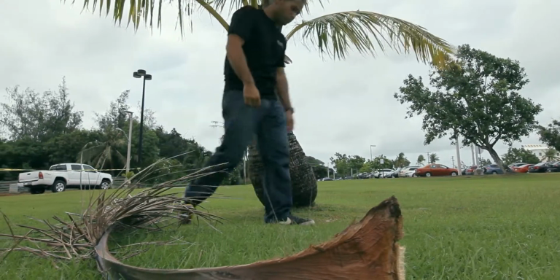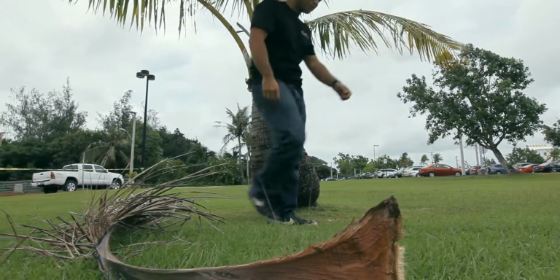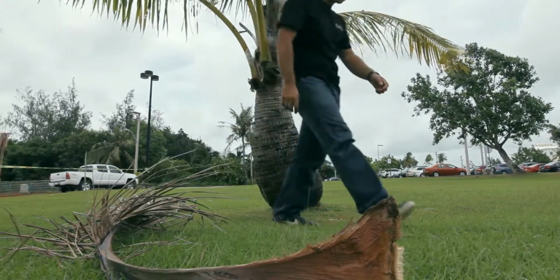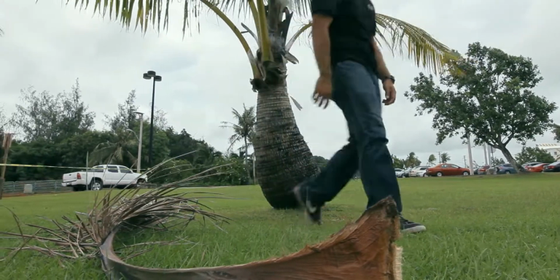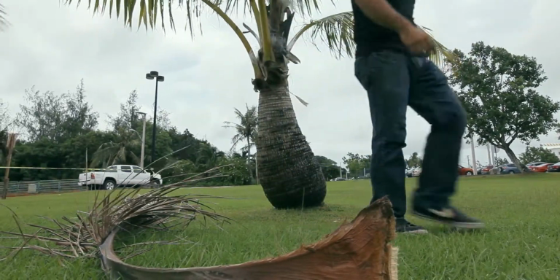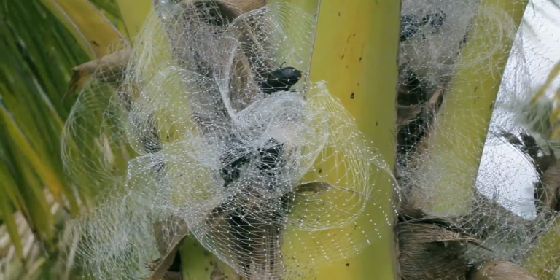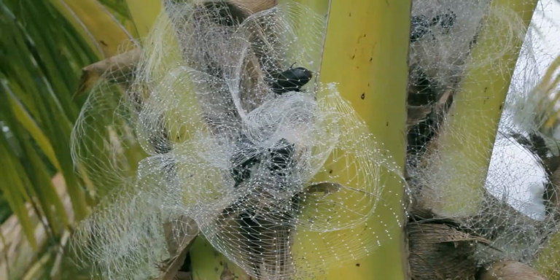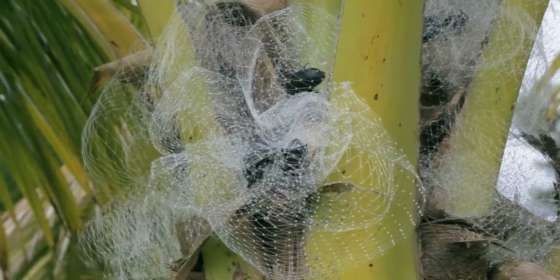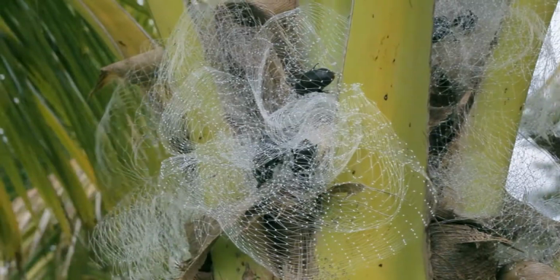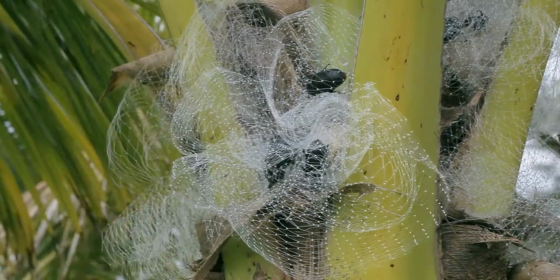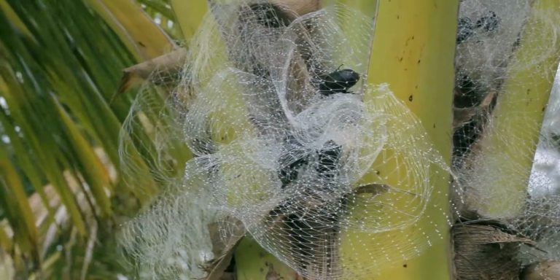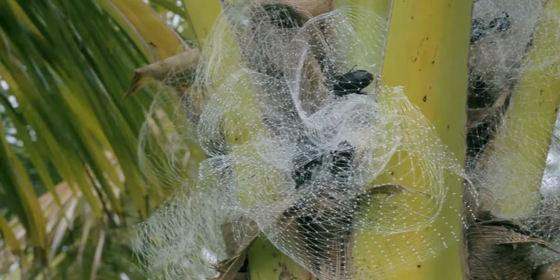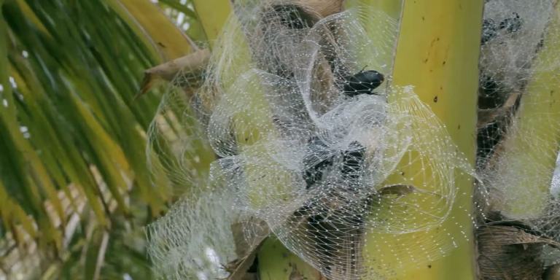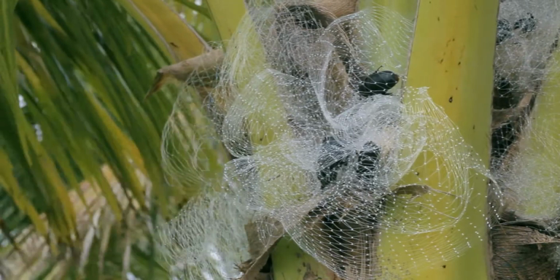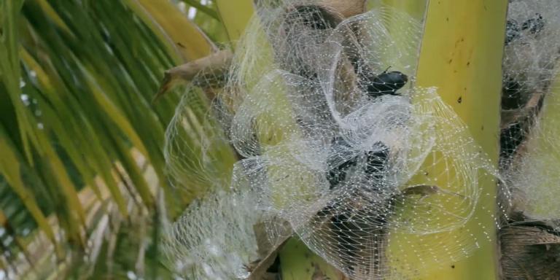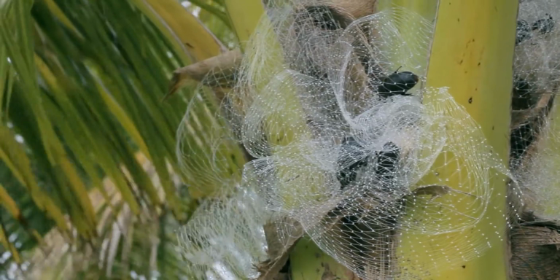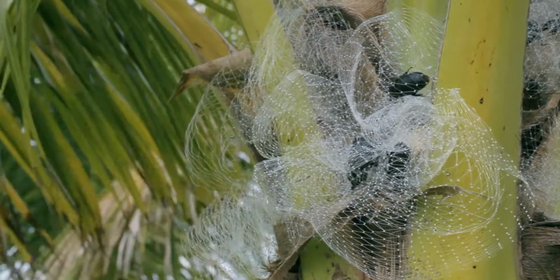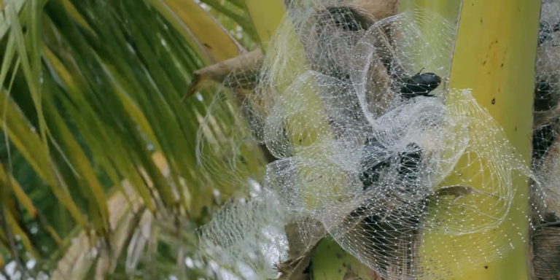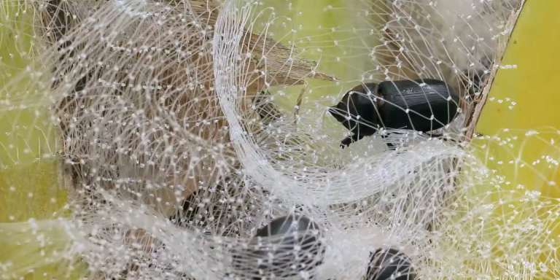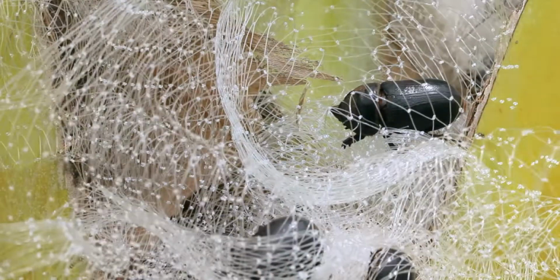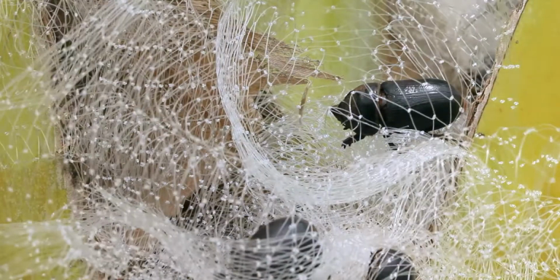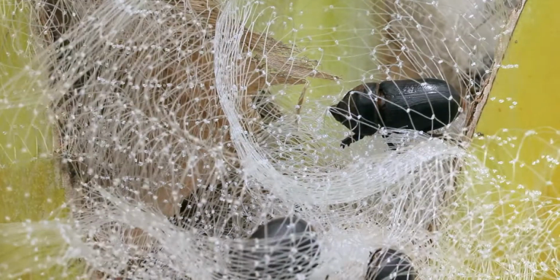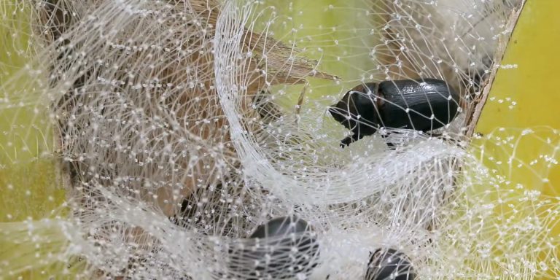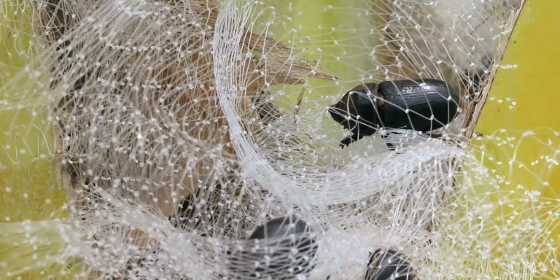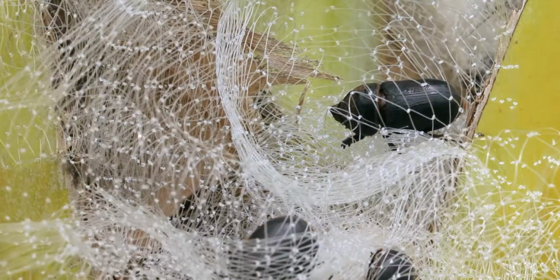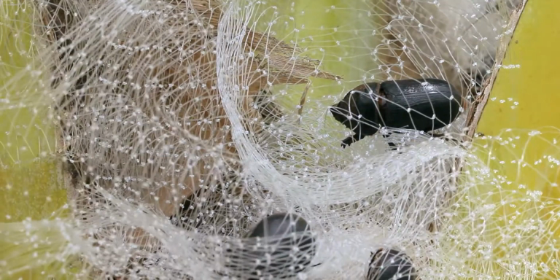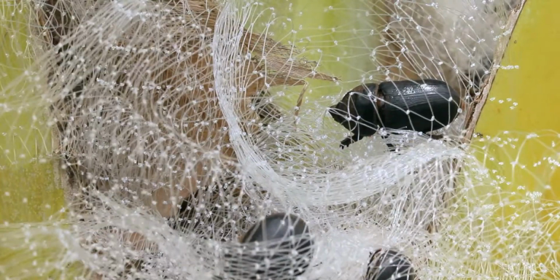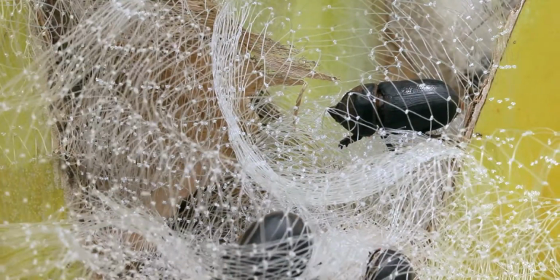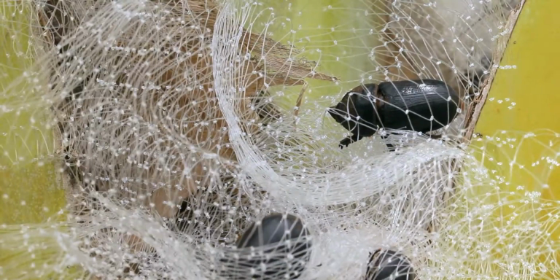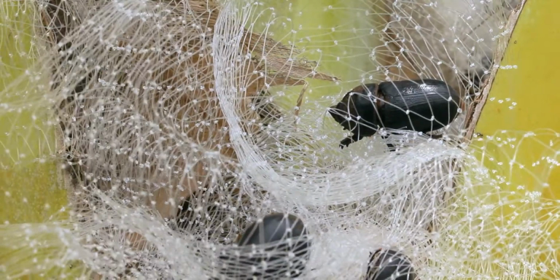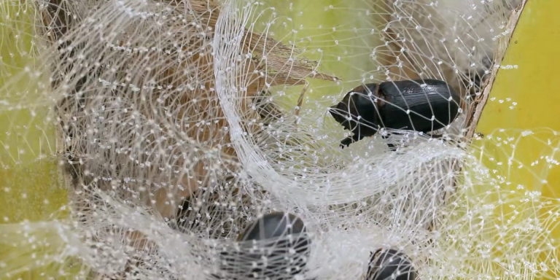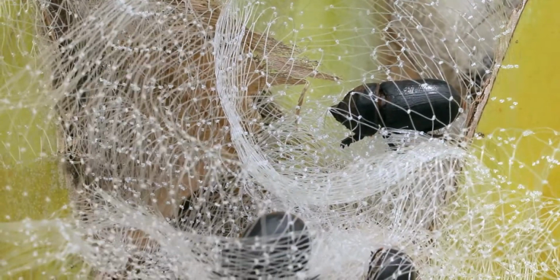Your CRB bow tie trap is complete. Now watch as your trap begins to catch rhino beetles attempting to feed on your tree.